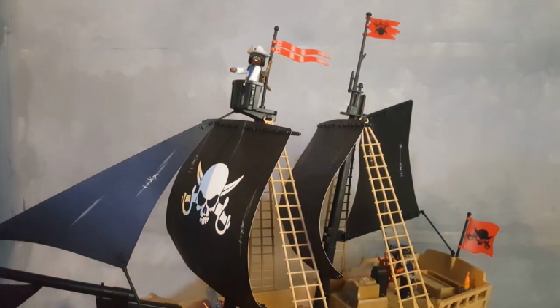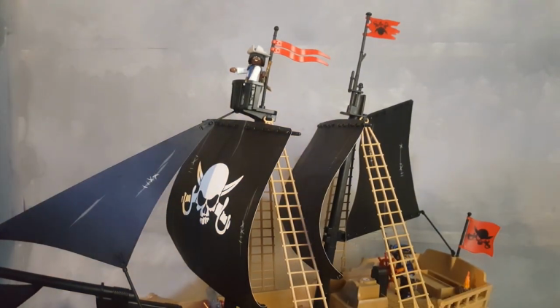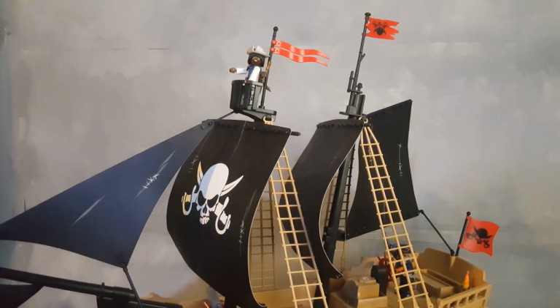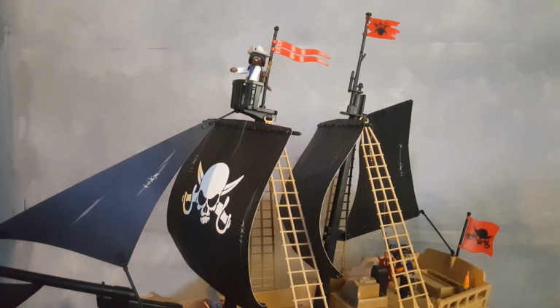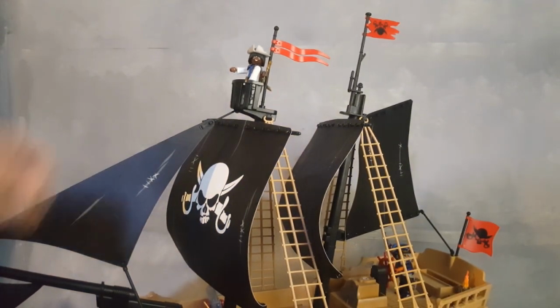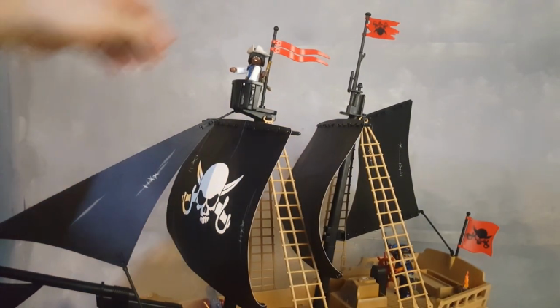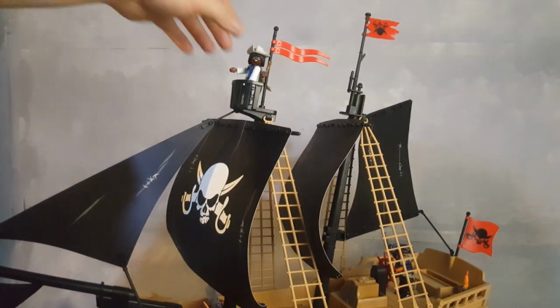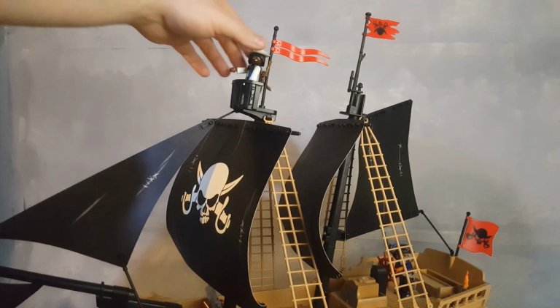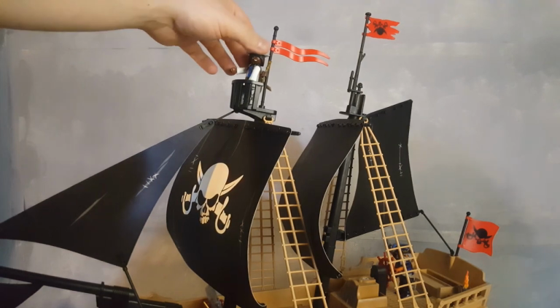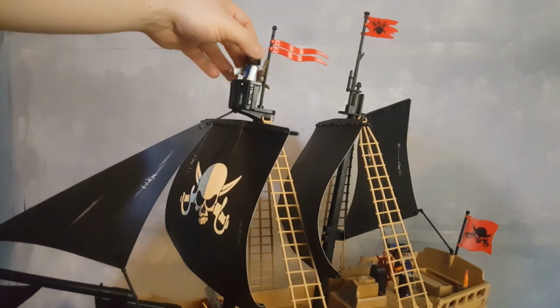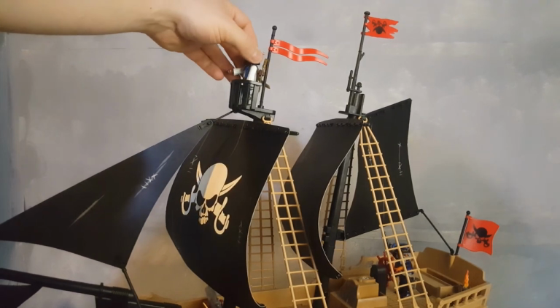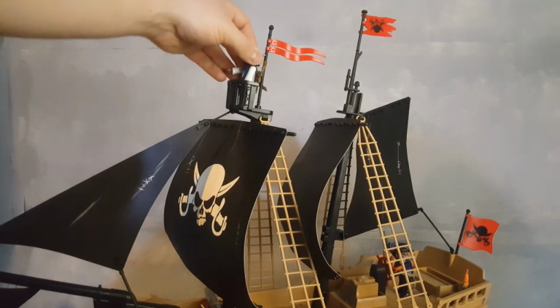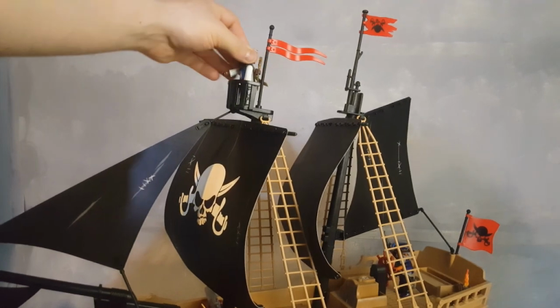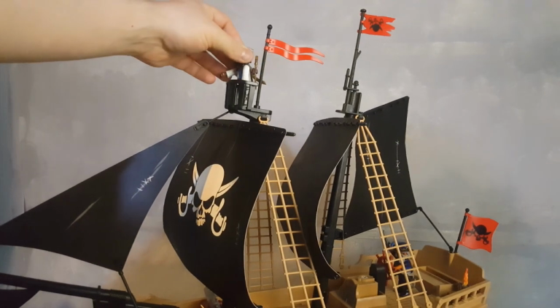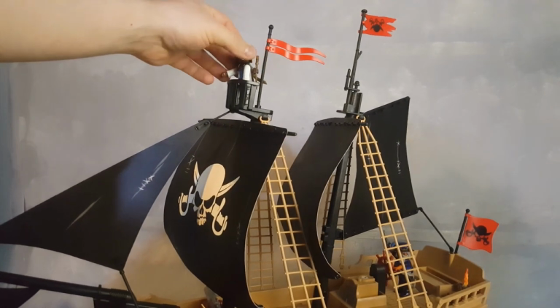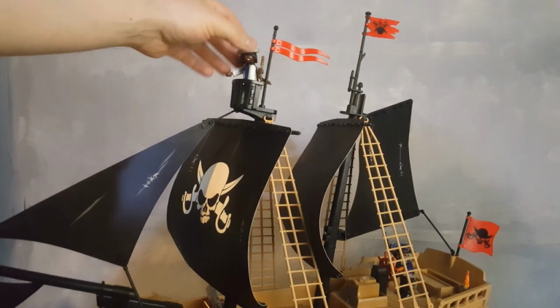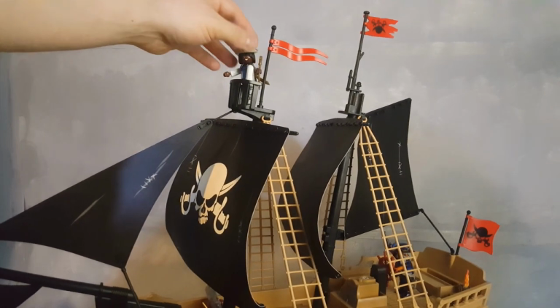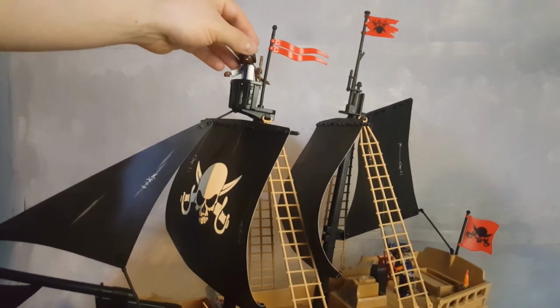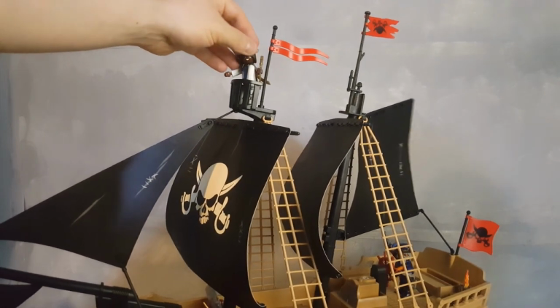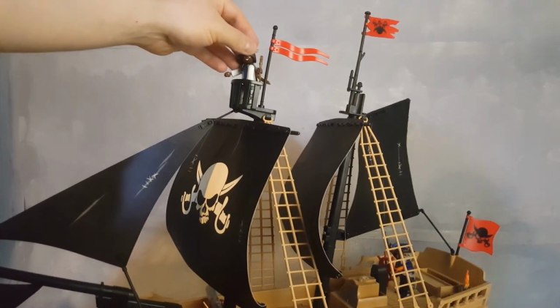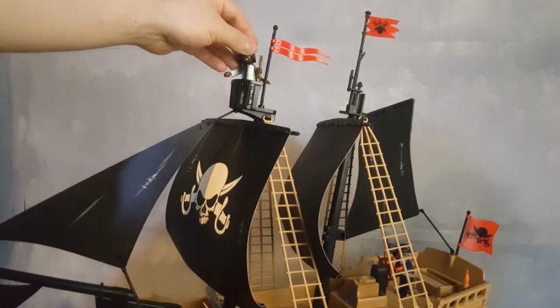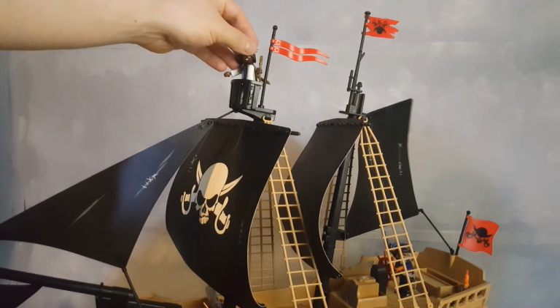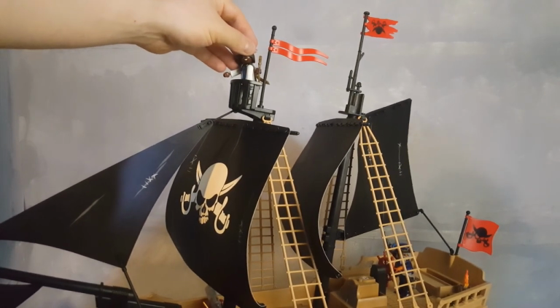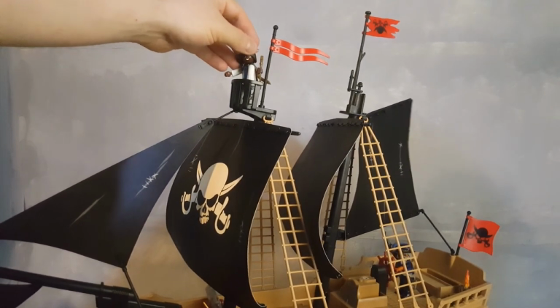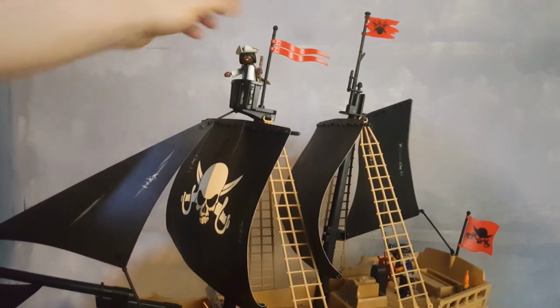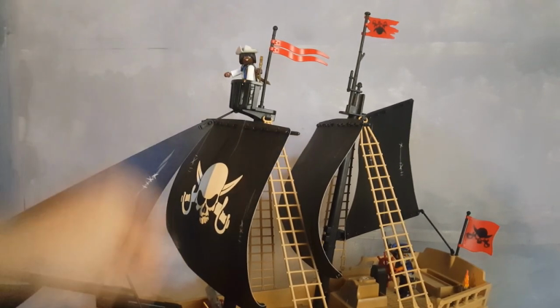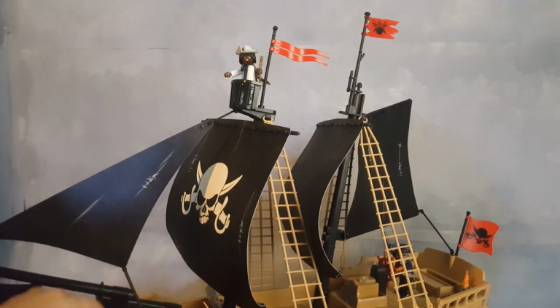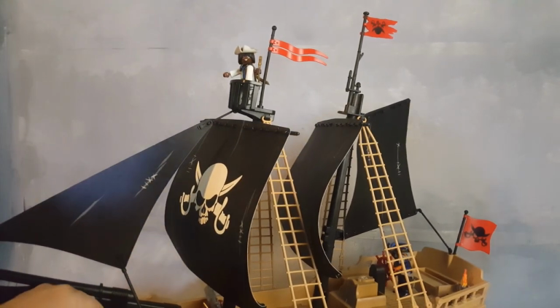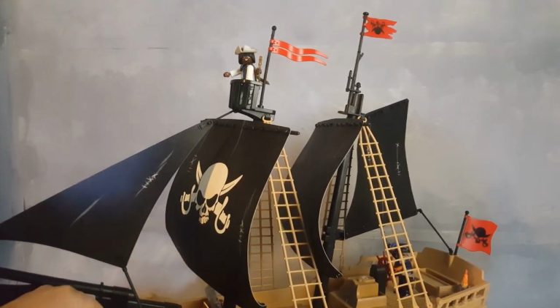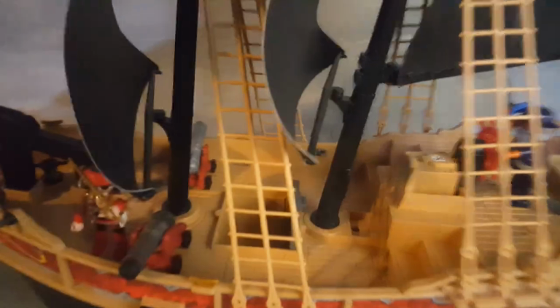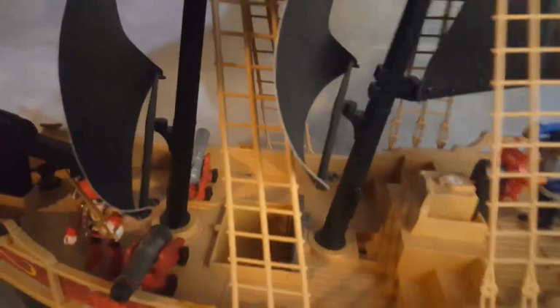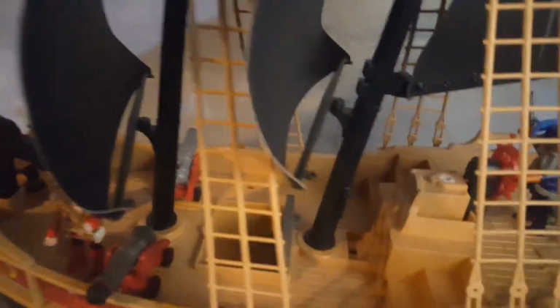There's a spotter at the top. The top of this ship is the only spot that has a place for legs to hold your character in place.